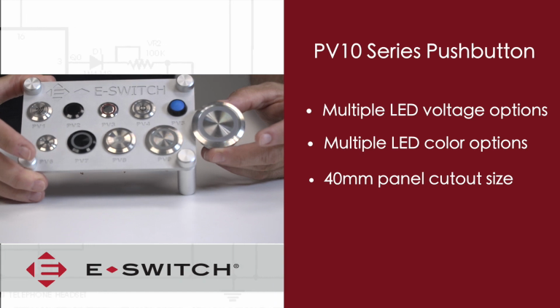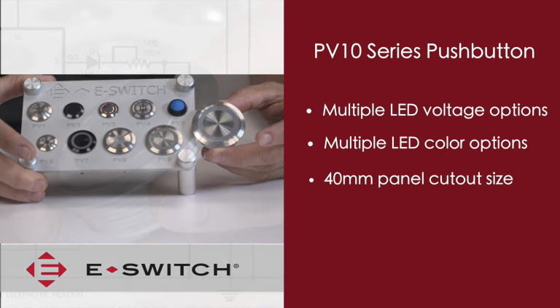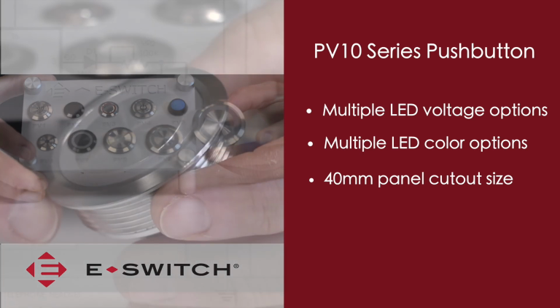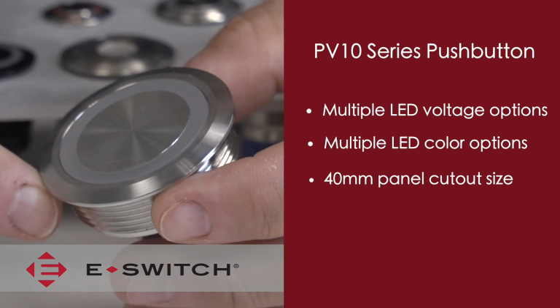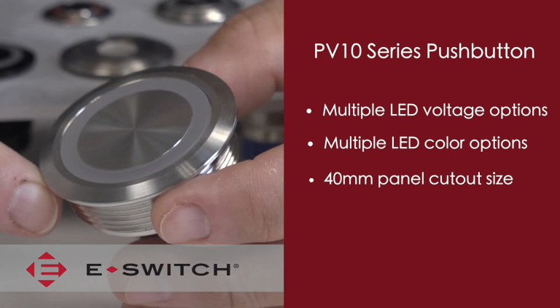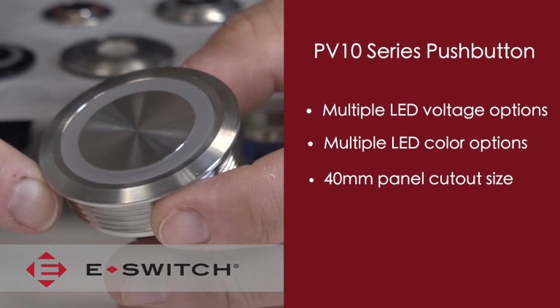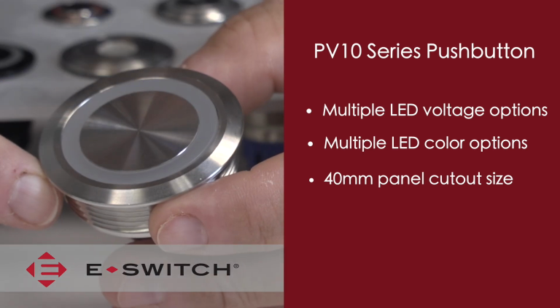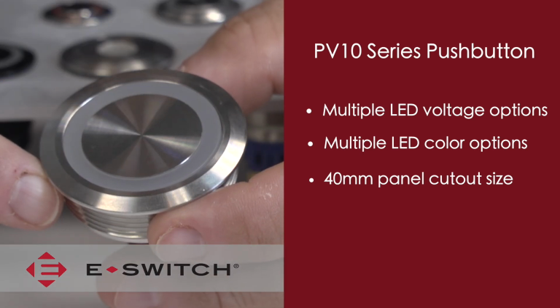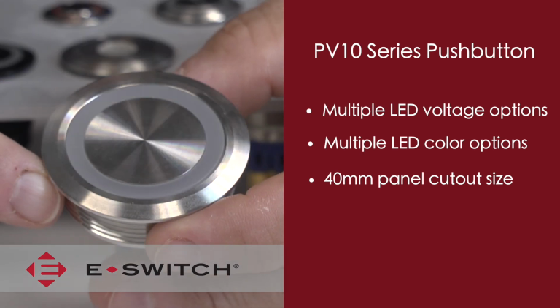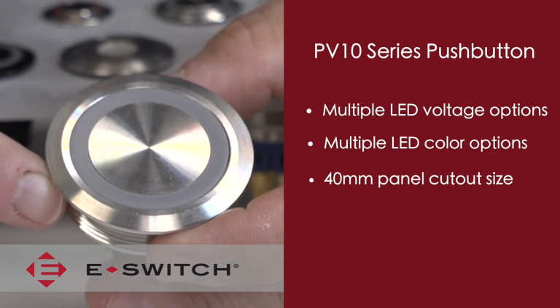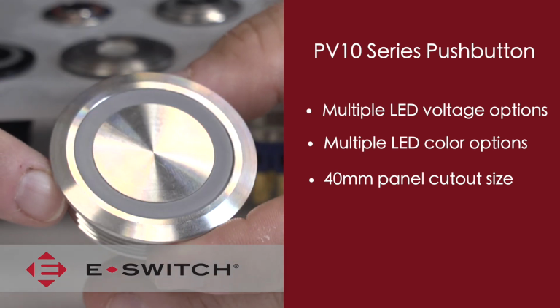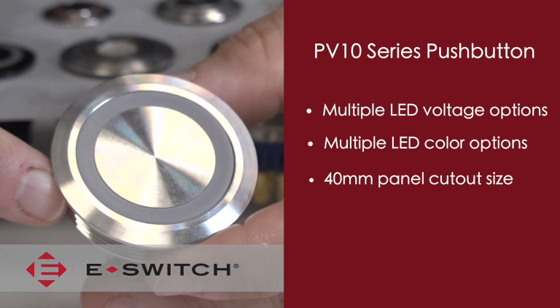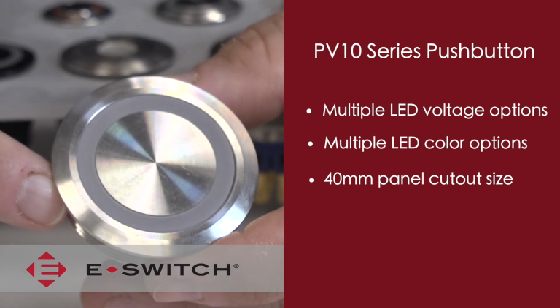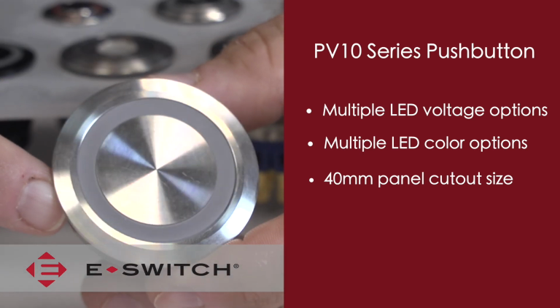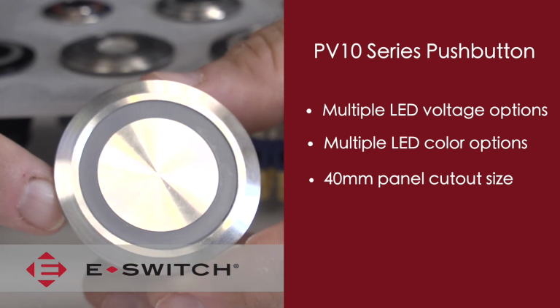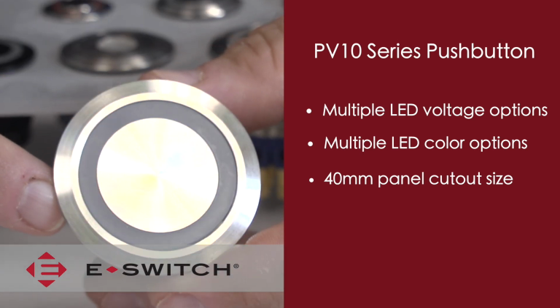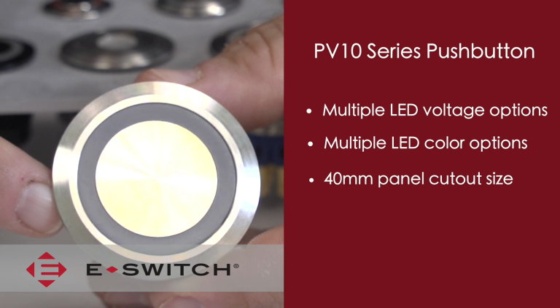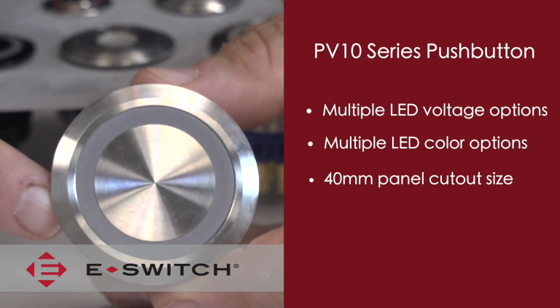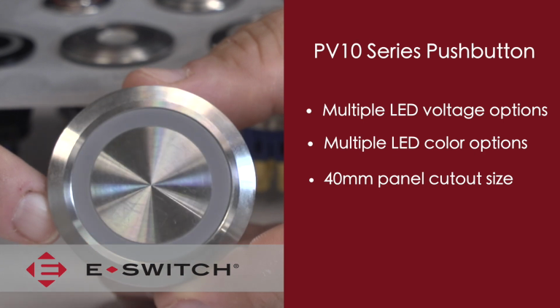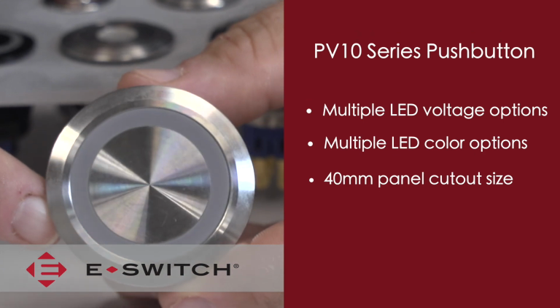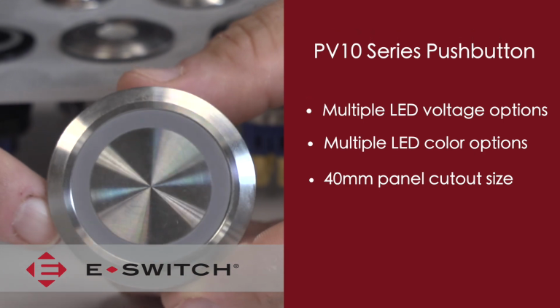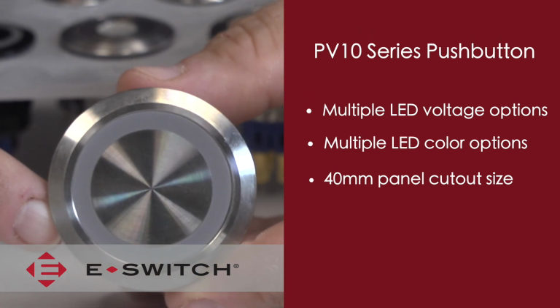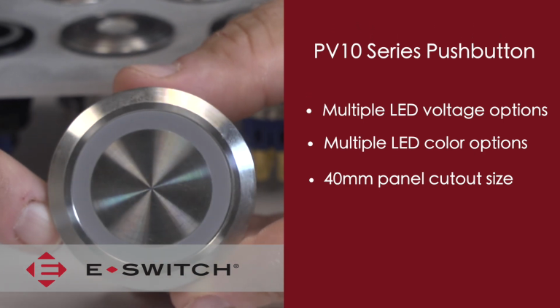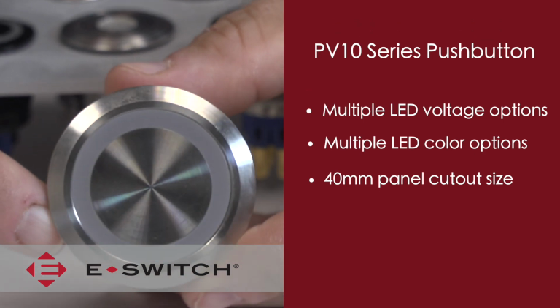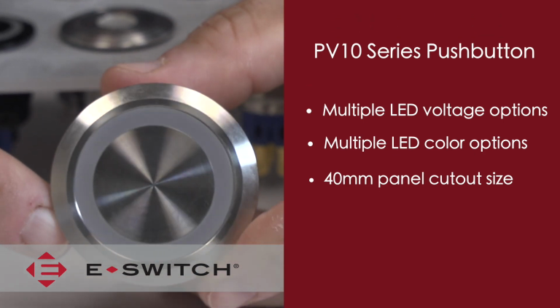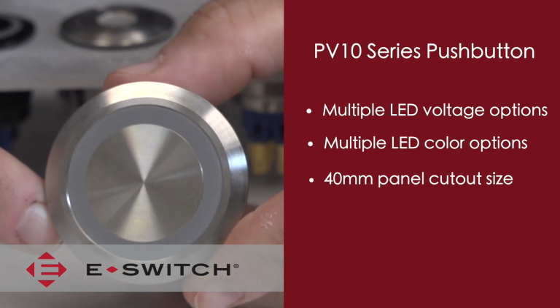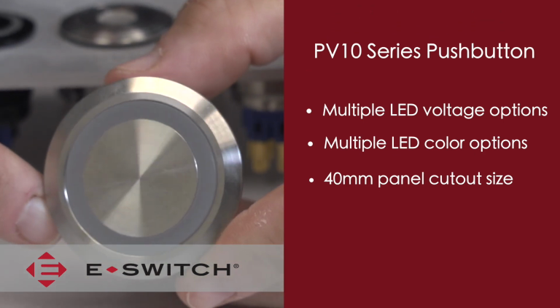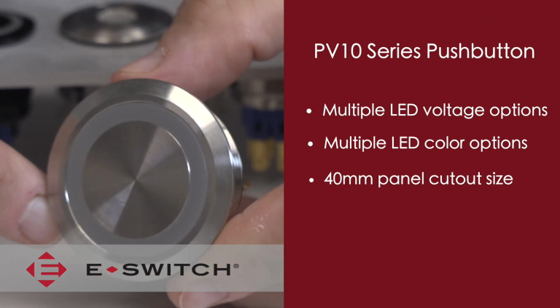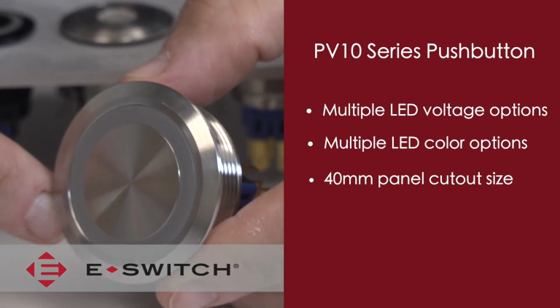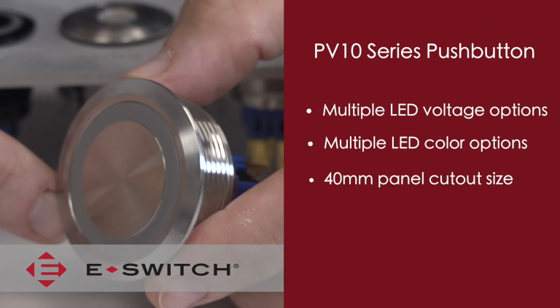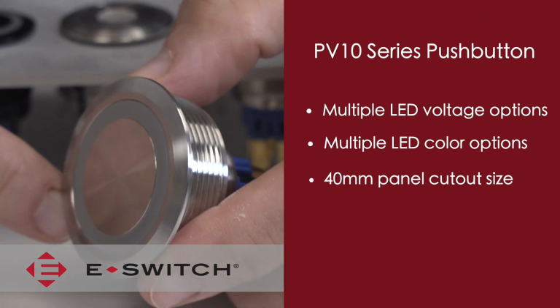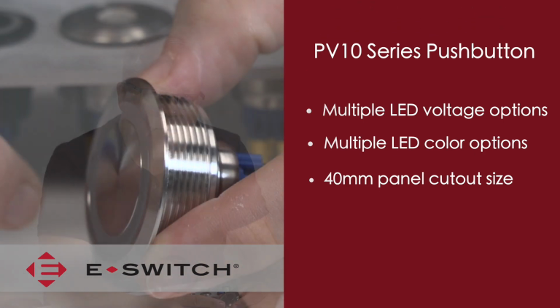The PV10 also has a very nice flush button style which really blends in great to any front panel design, even with its large button surface.